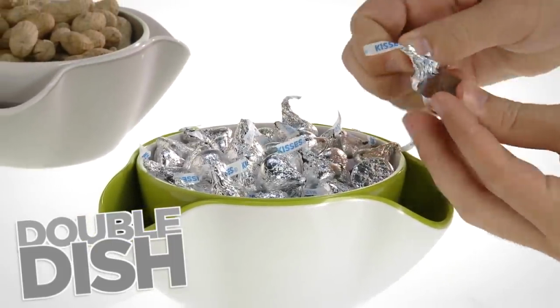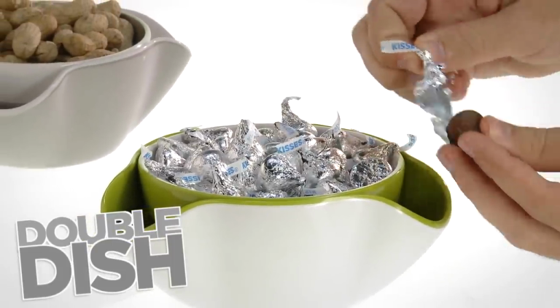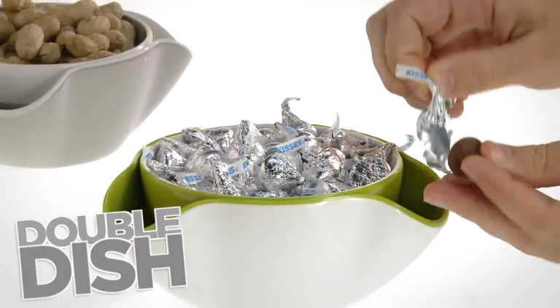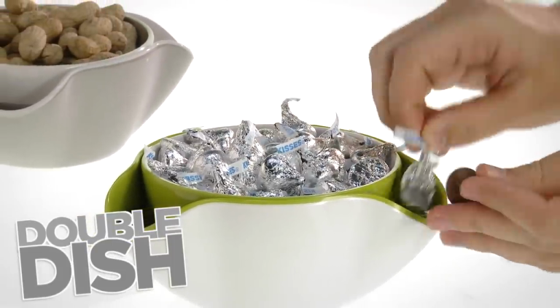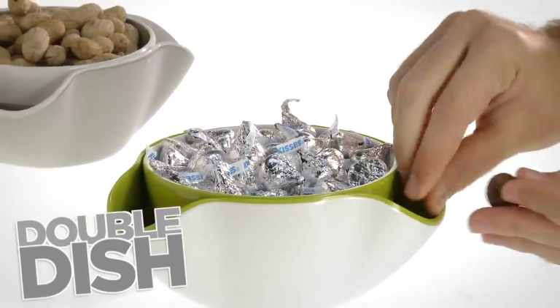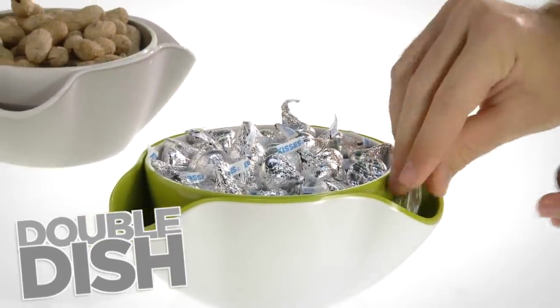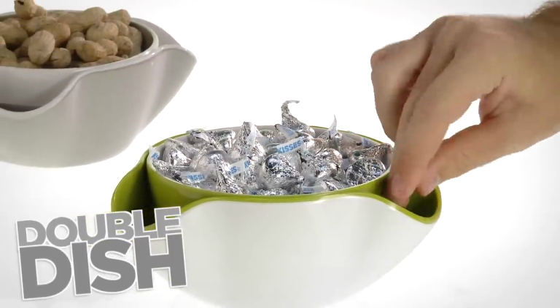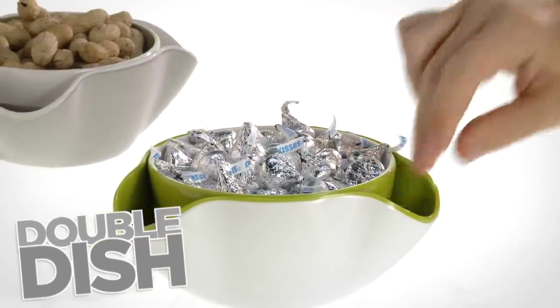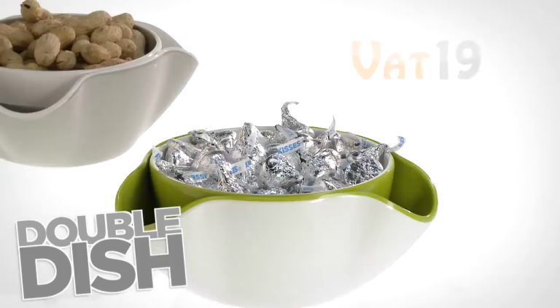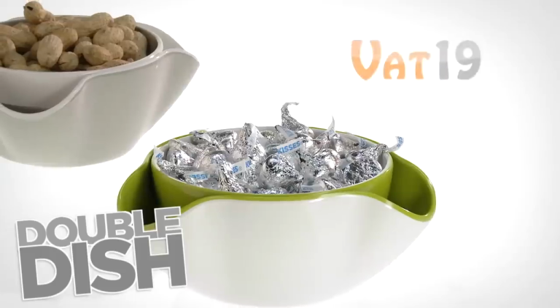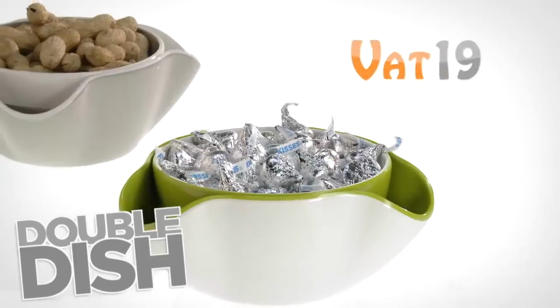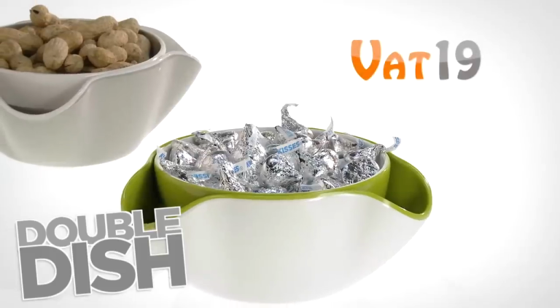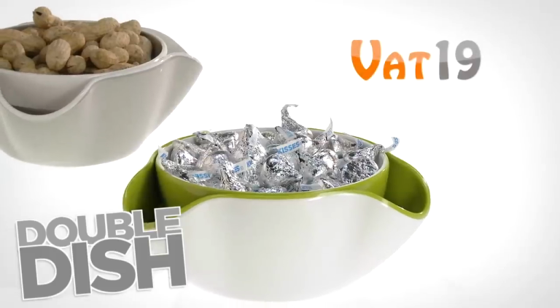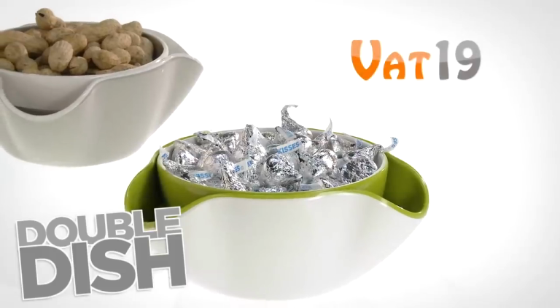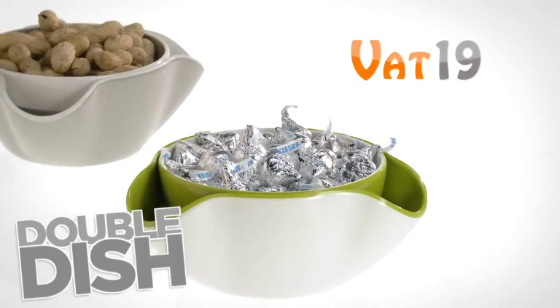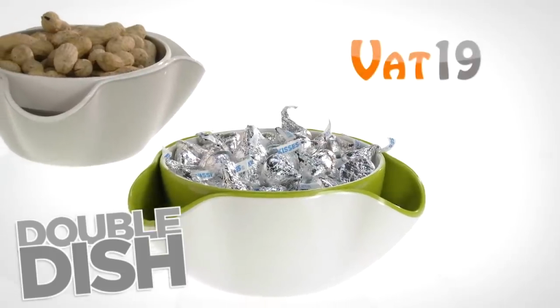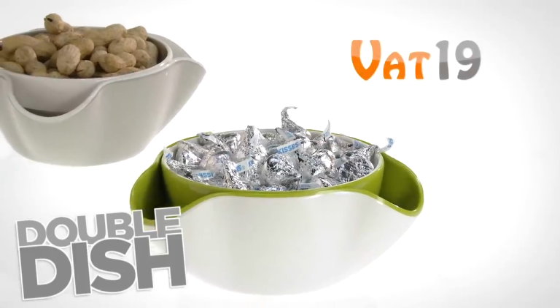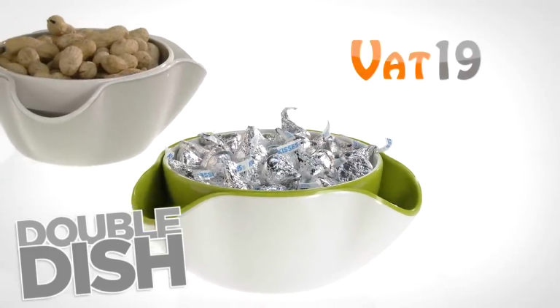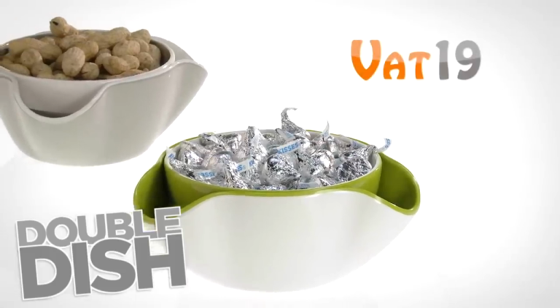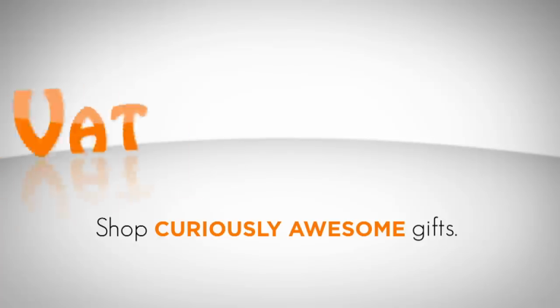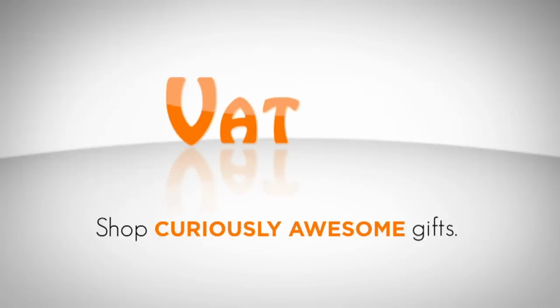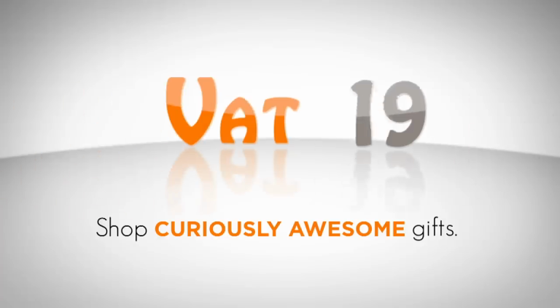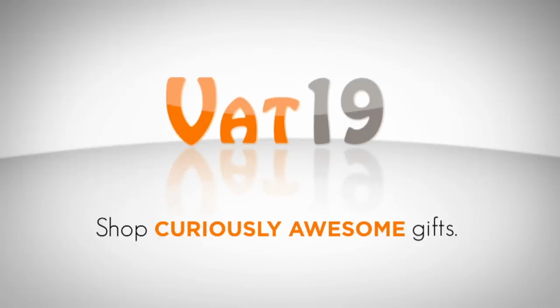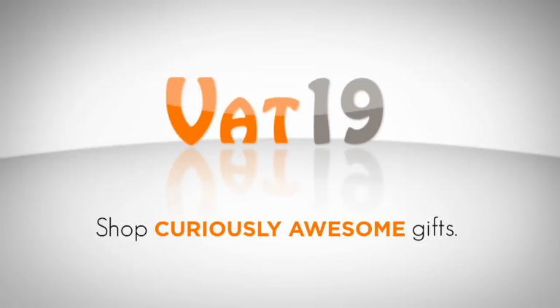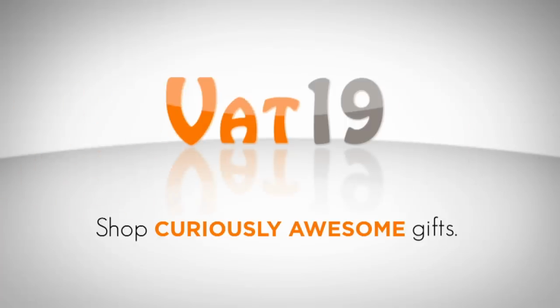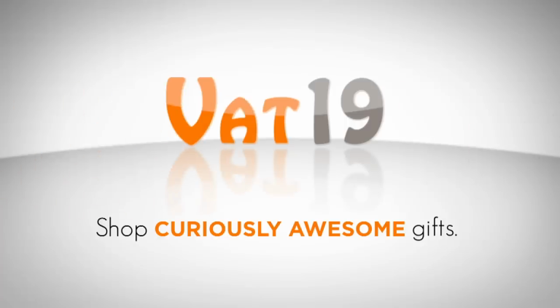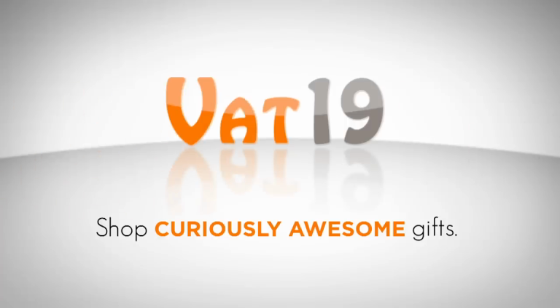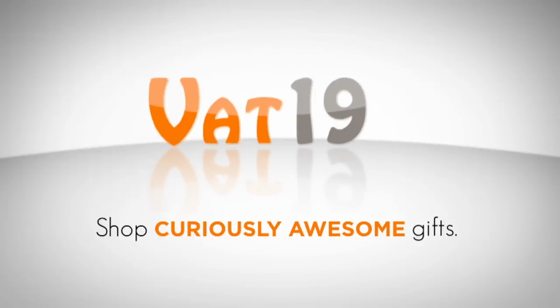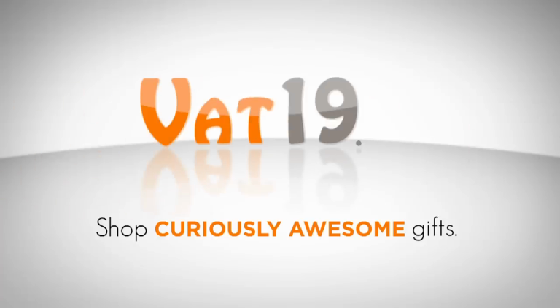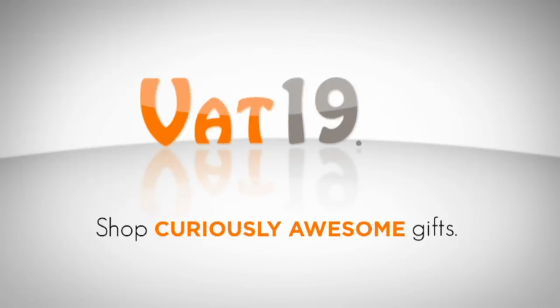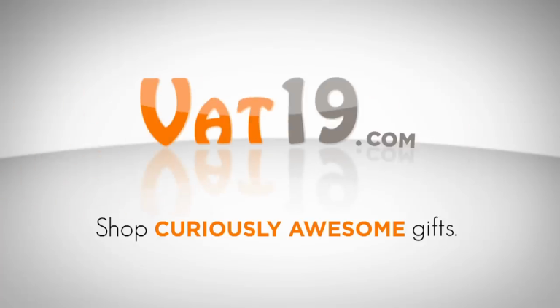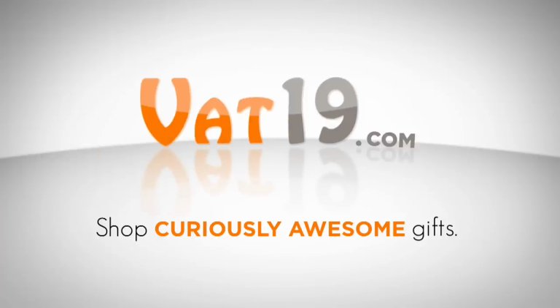Vat19.com, purveyors of curiously awesome products.